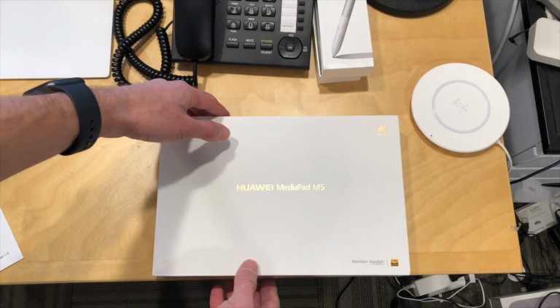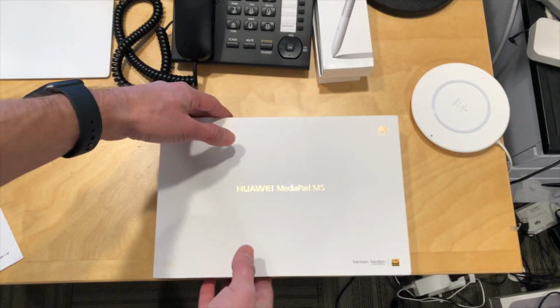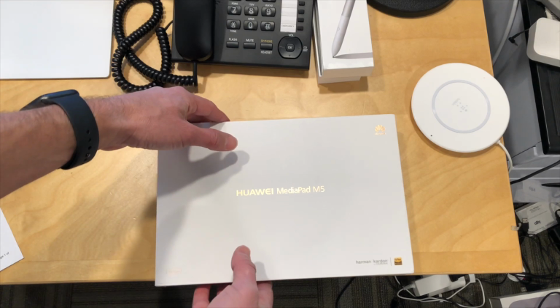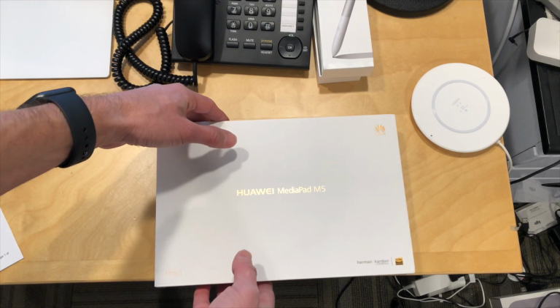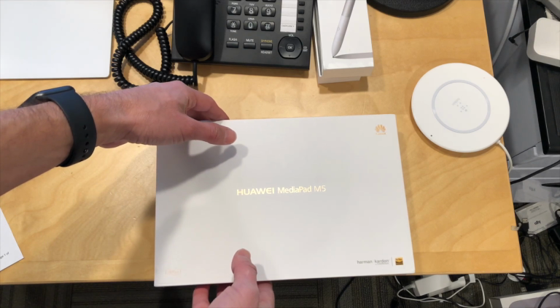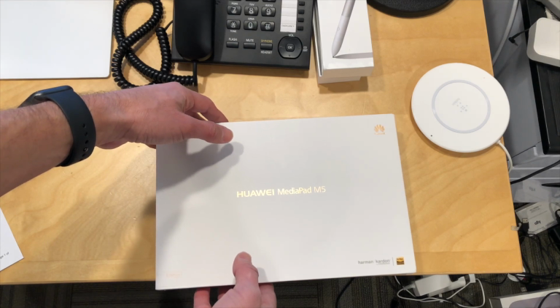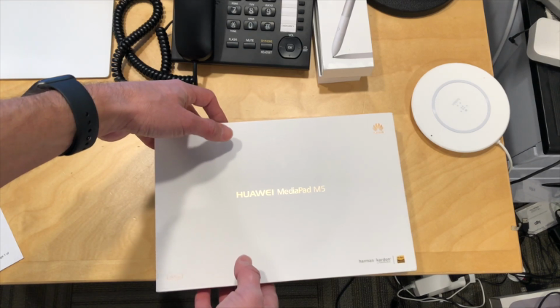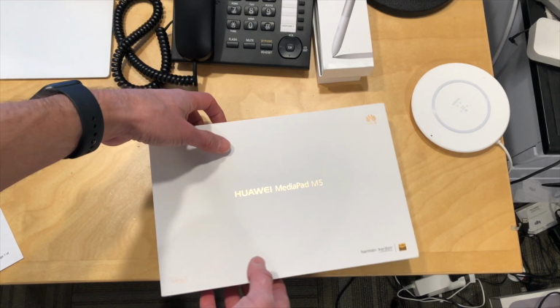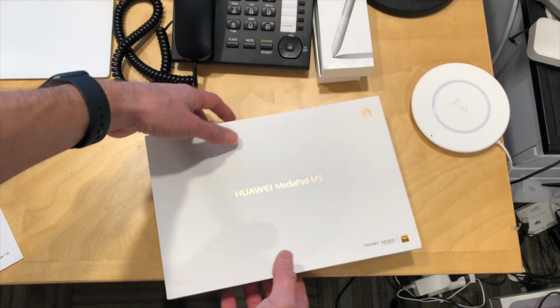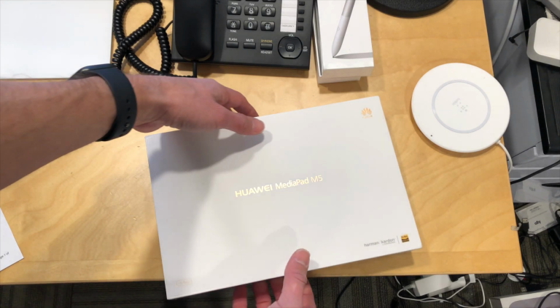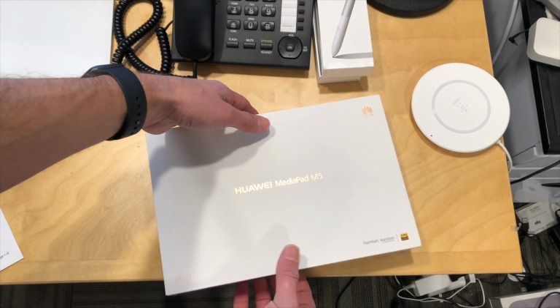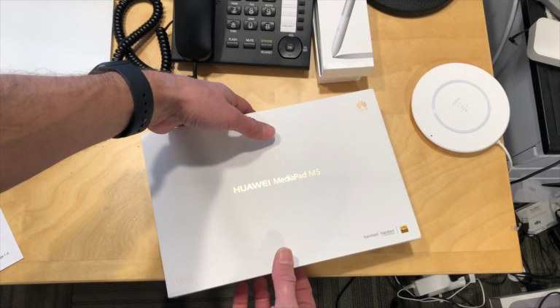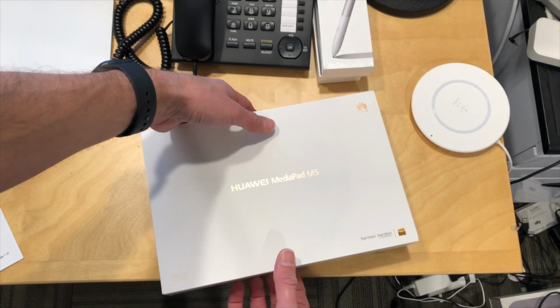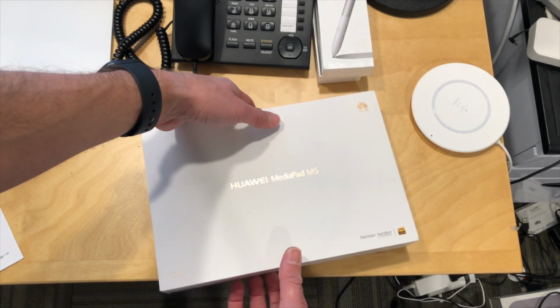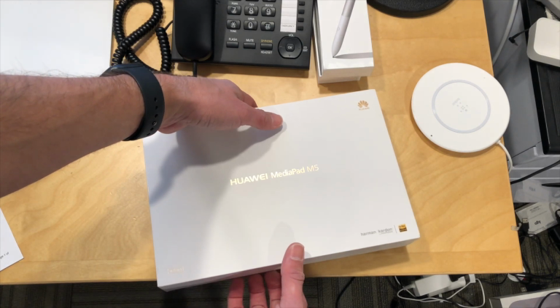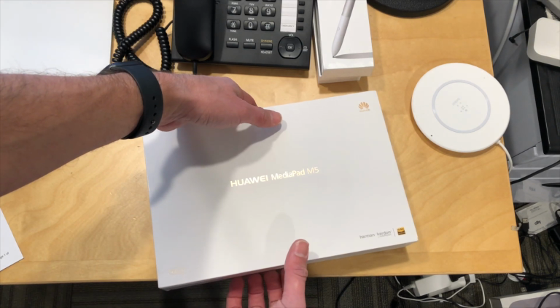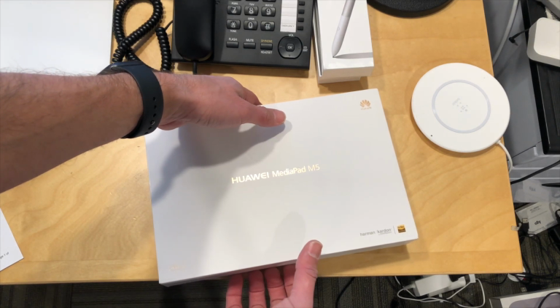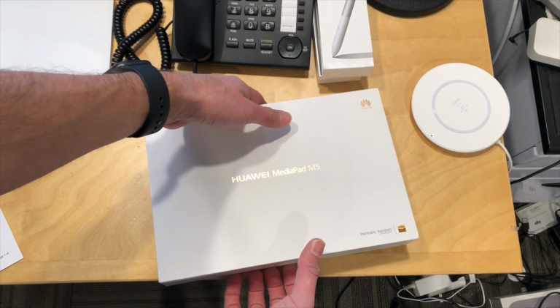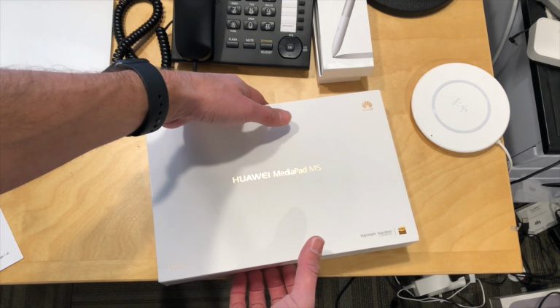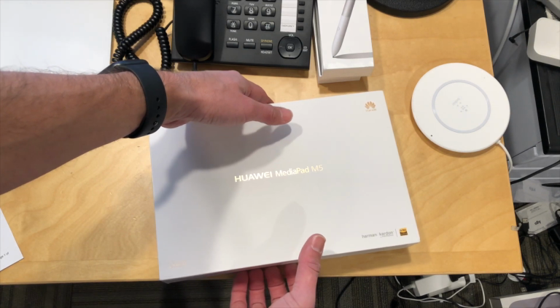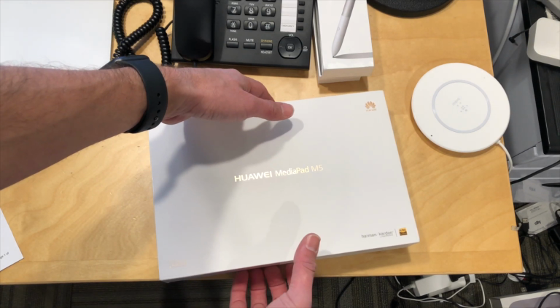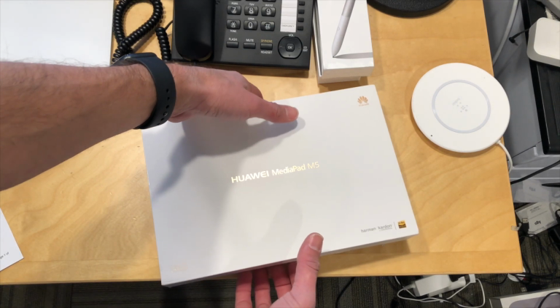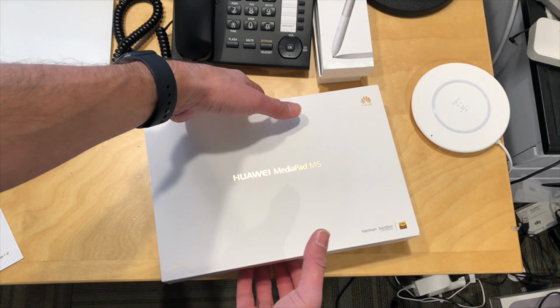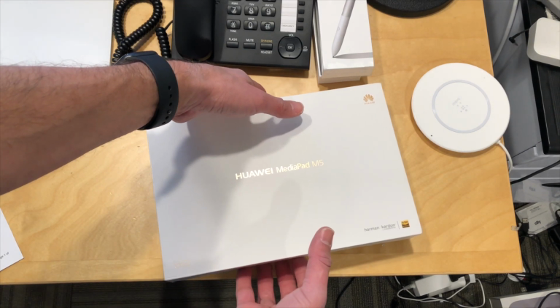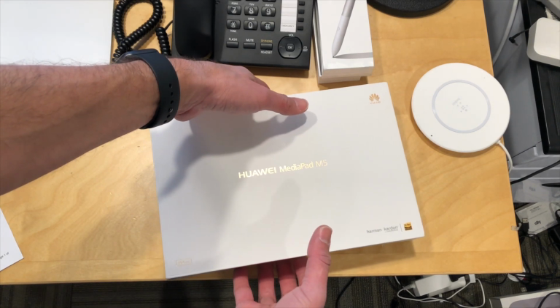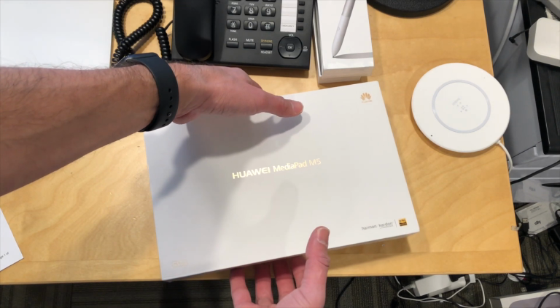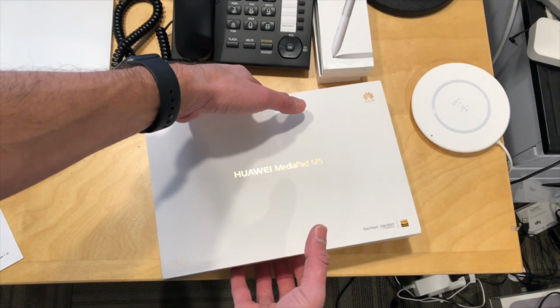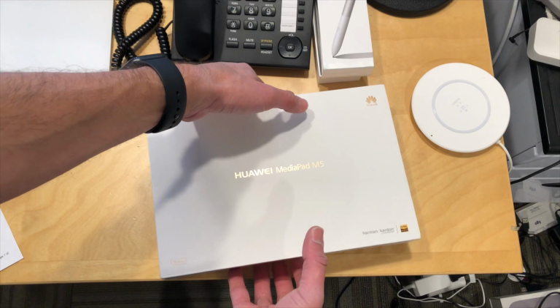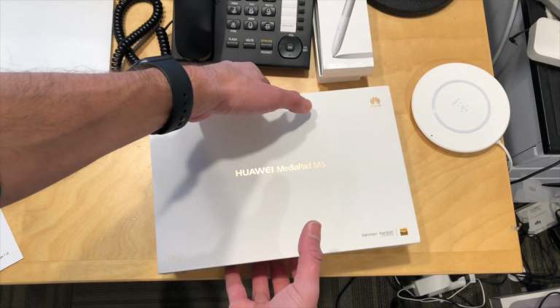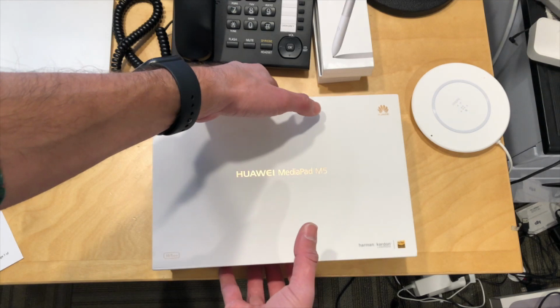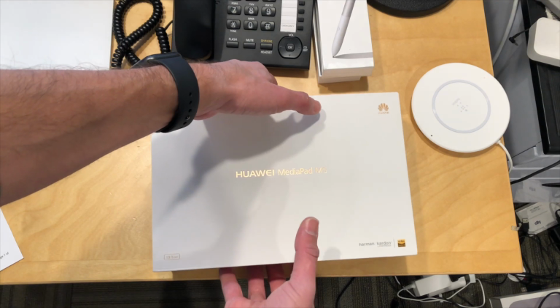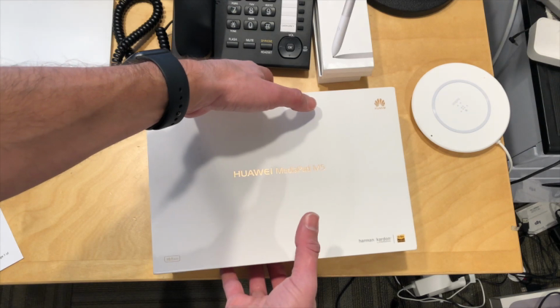Hey everybody, it's Lon Seidman. It's time for another unboxing. We've got the Huawei MediaPad M5.